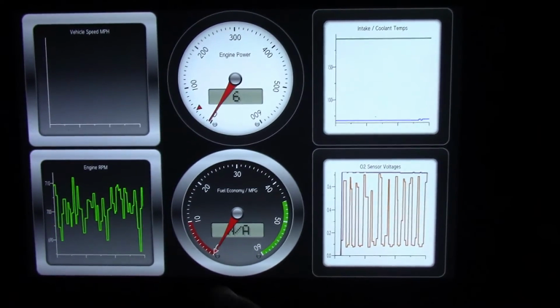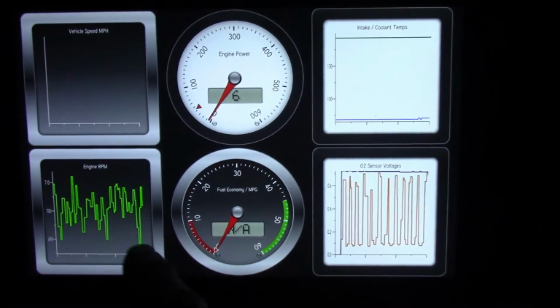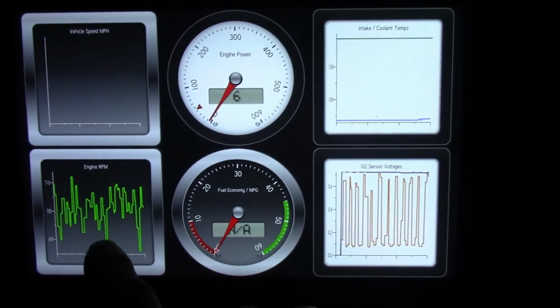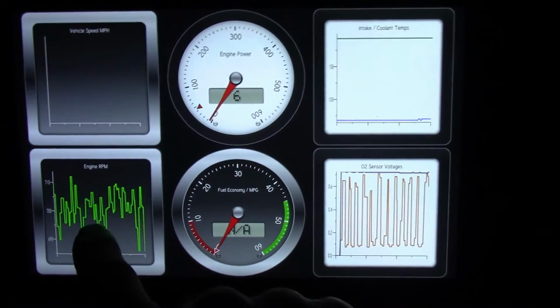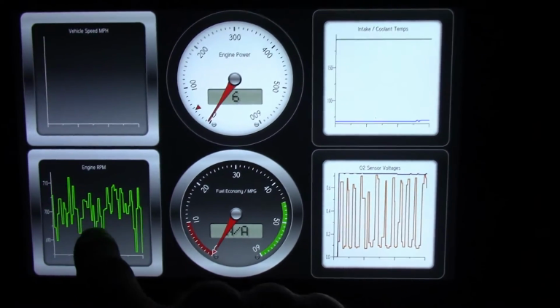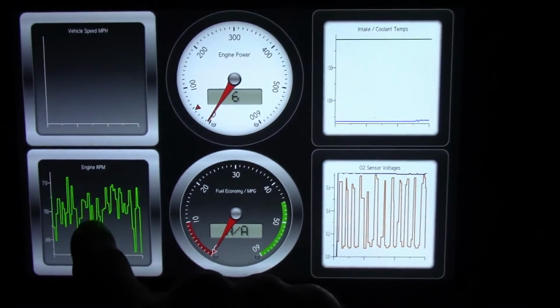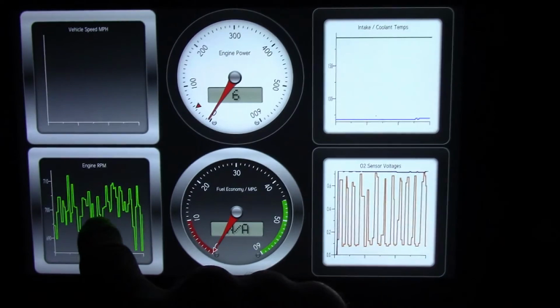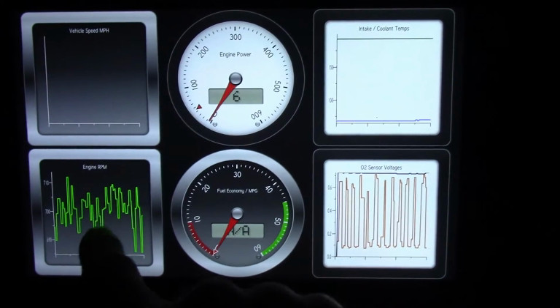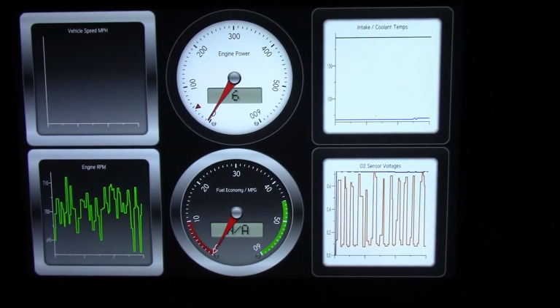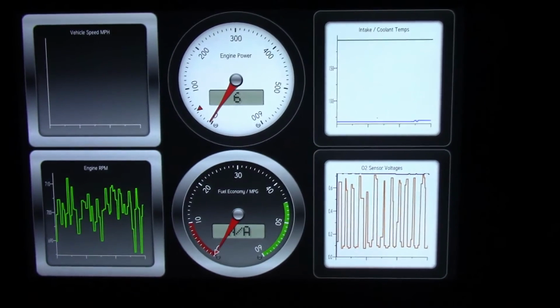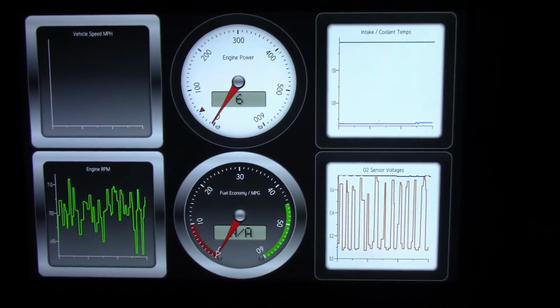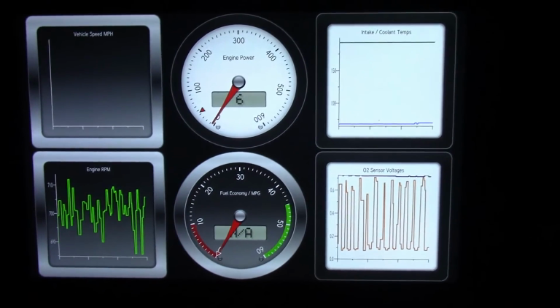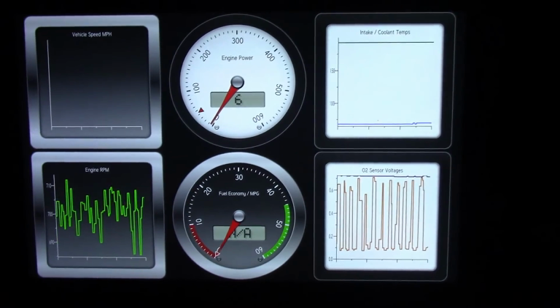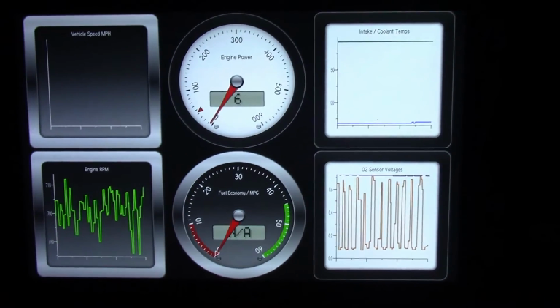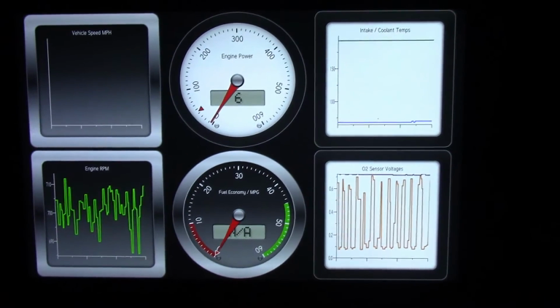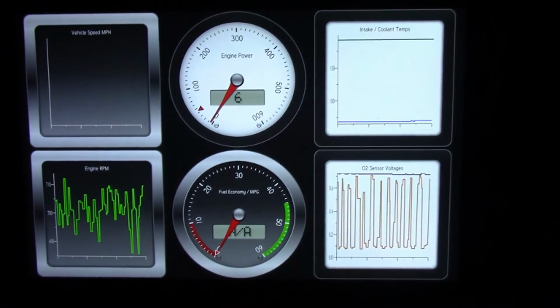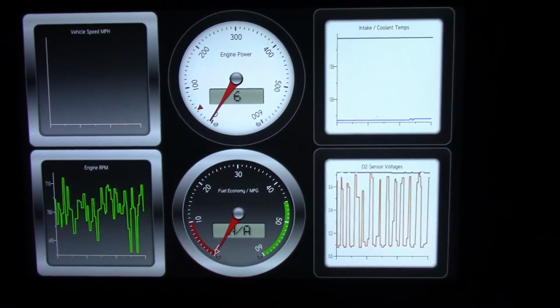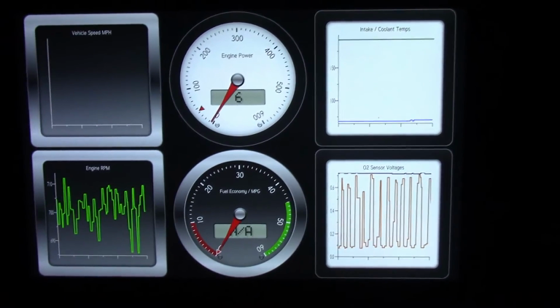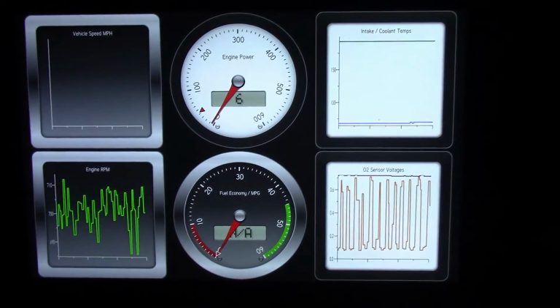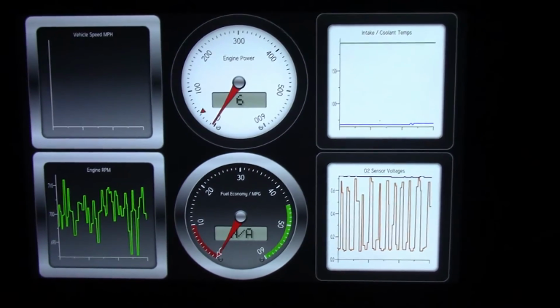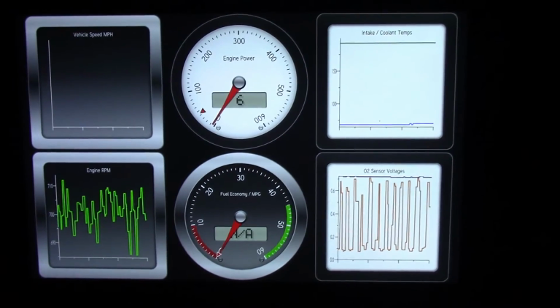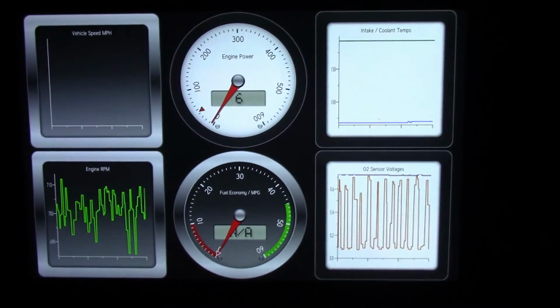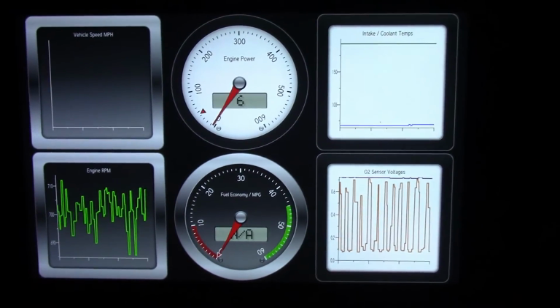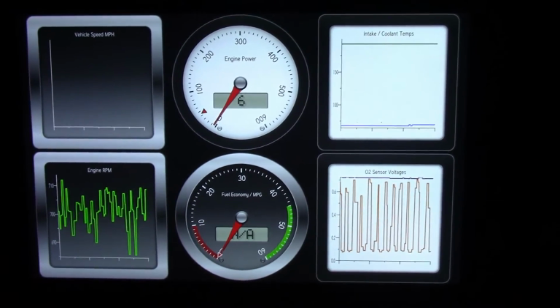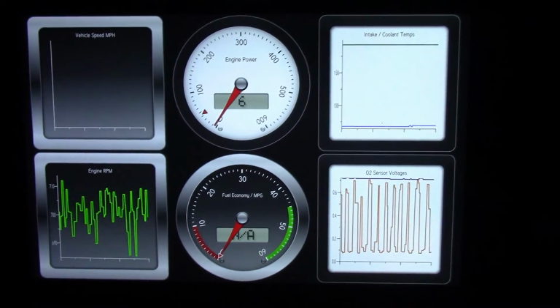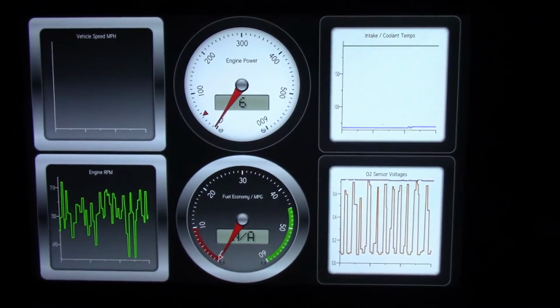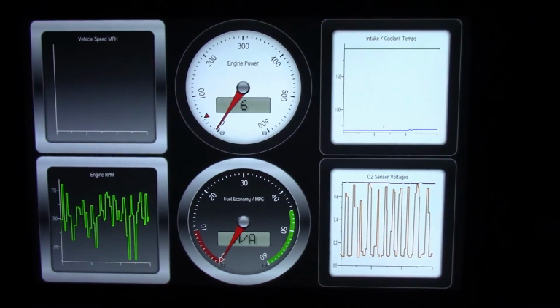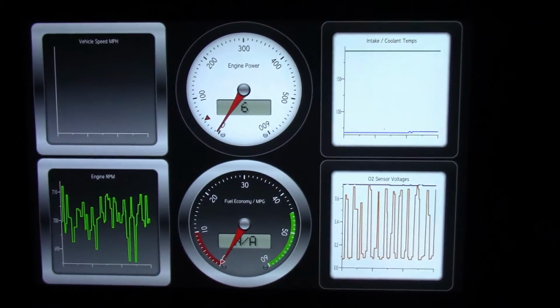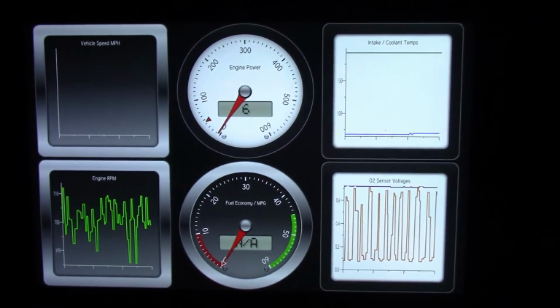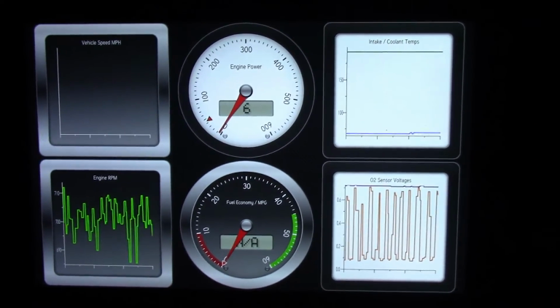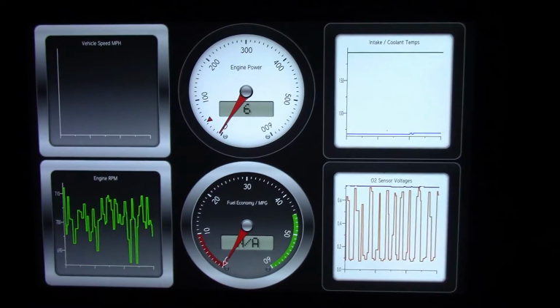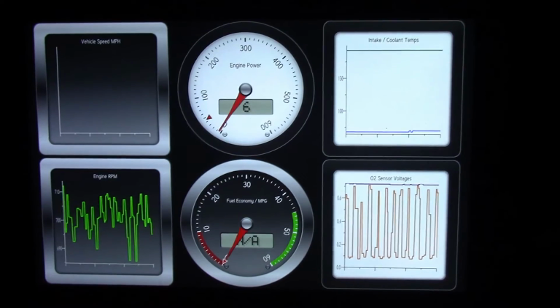Over here on the bottom left, the RPMs are a little bit shaky. Sure enough, that idle is a little bit rough.